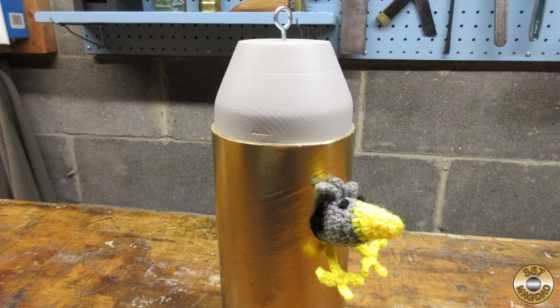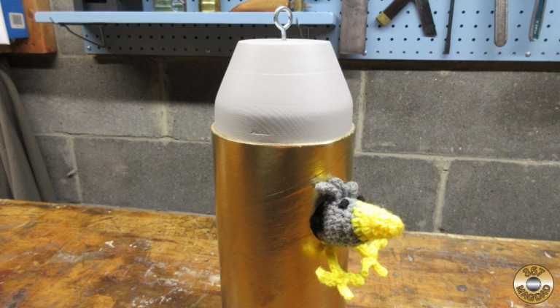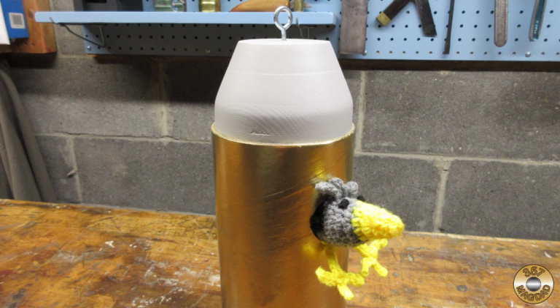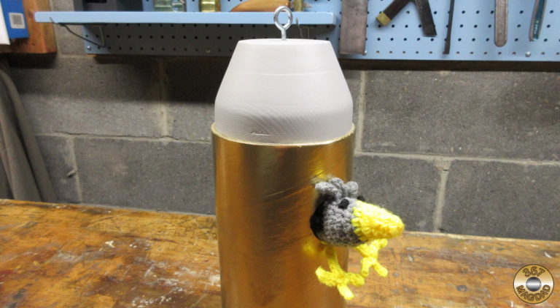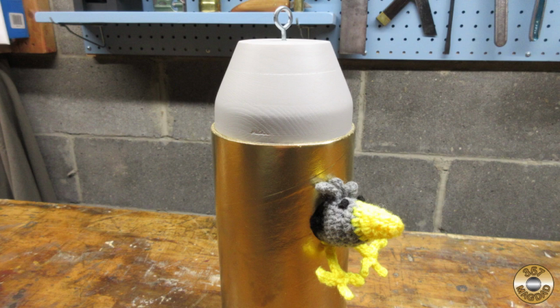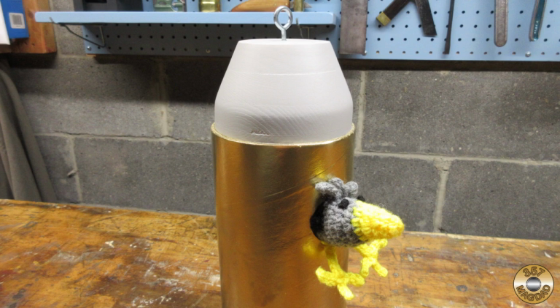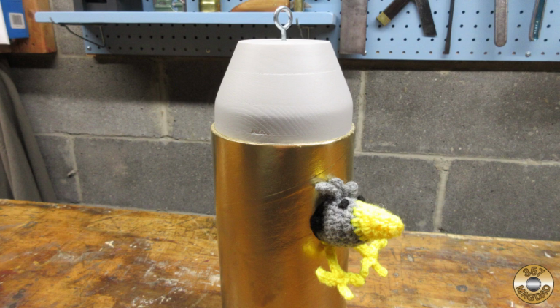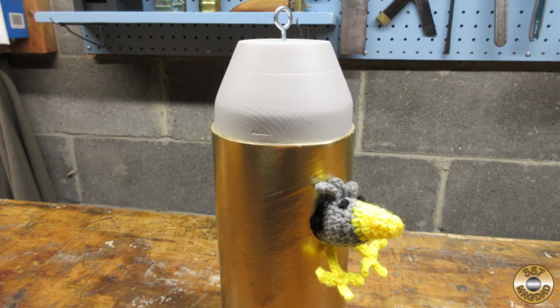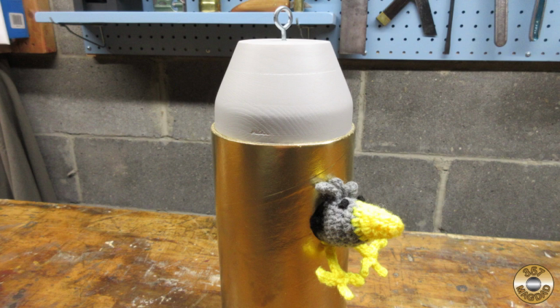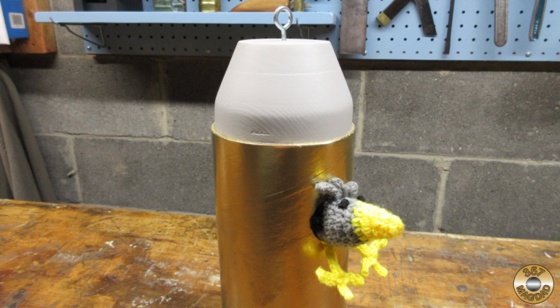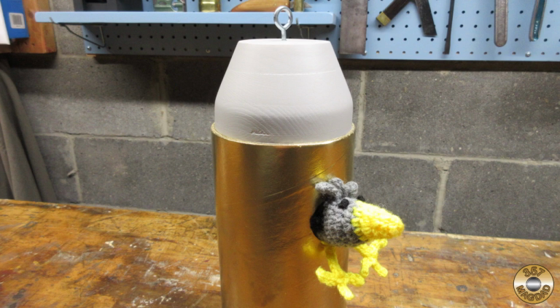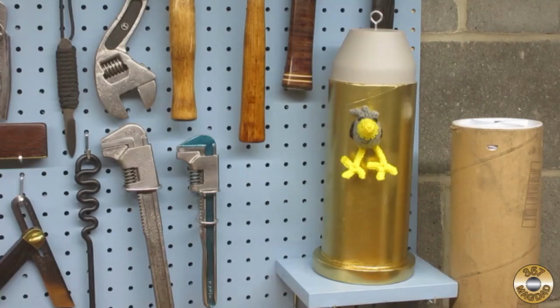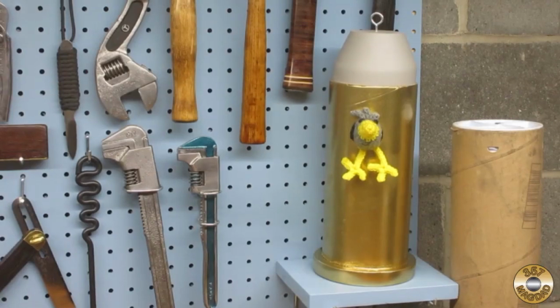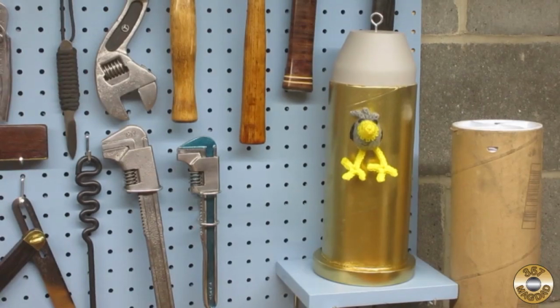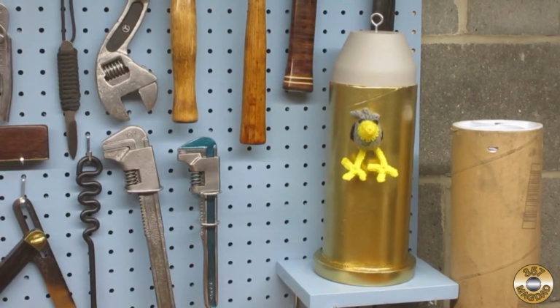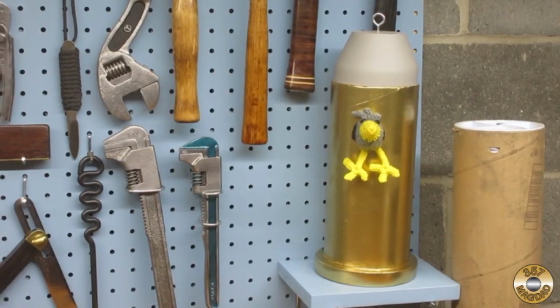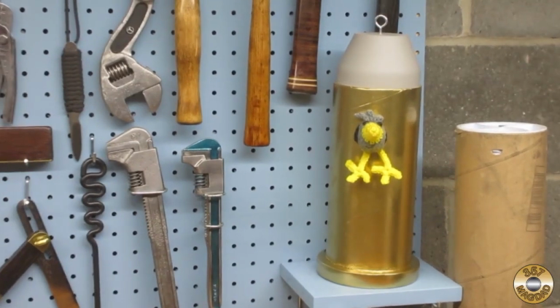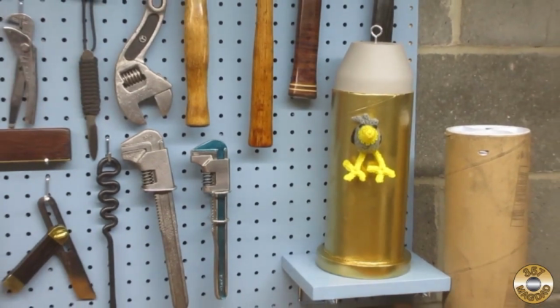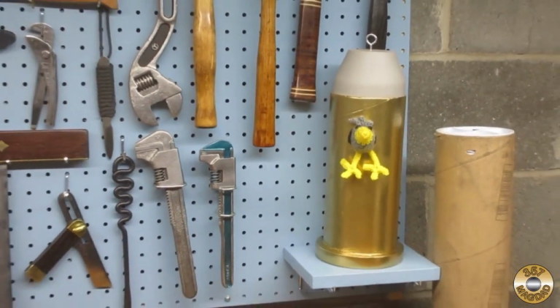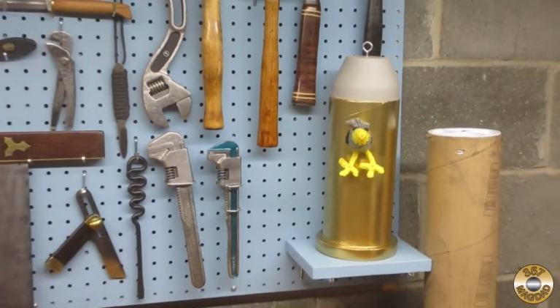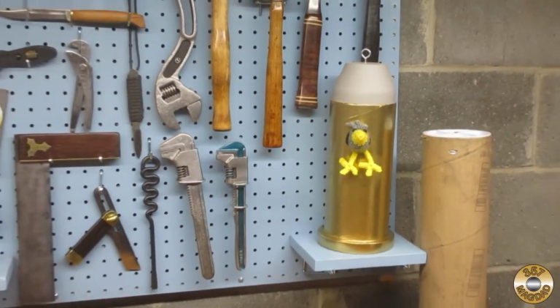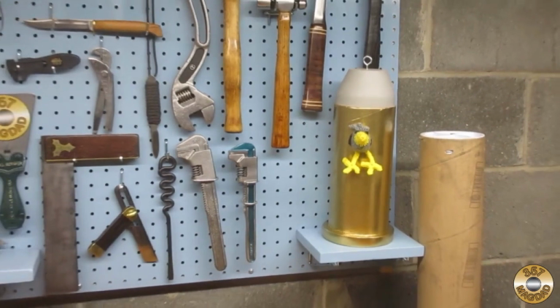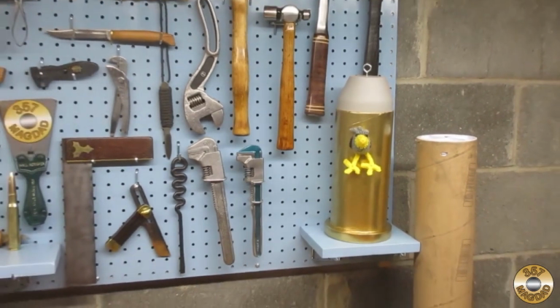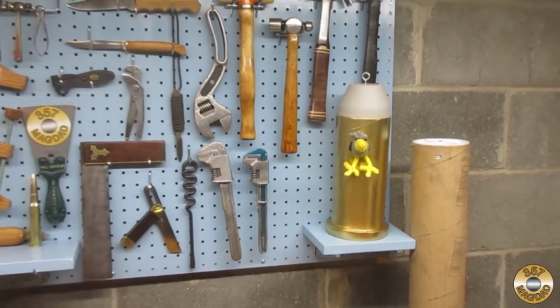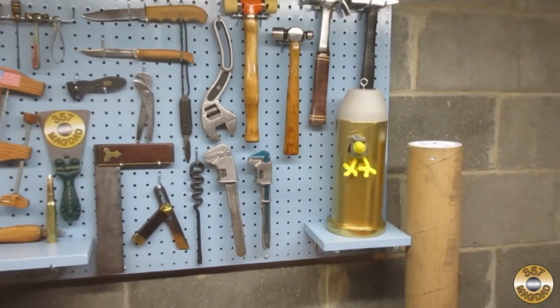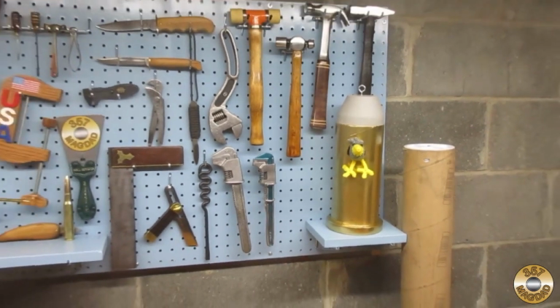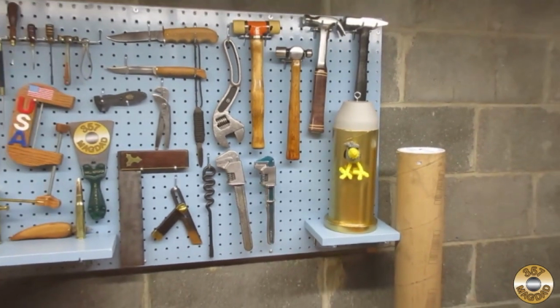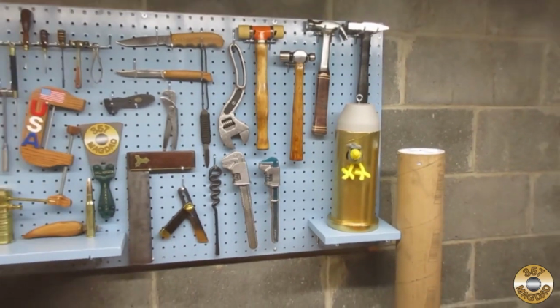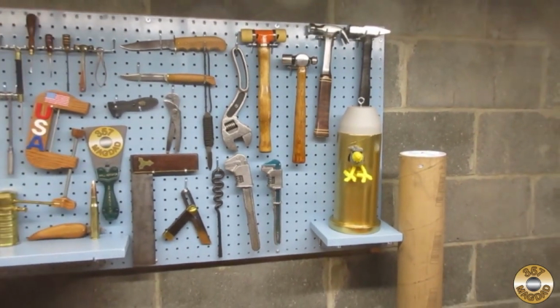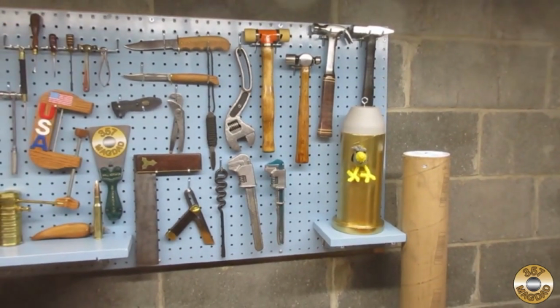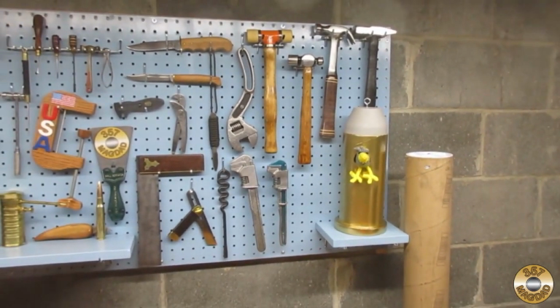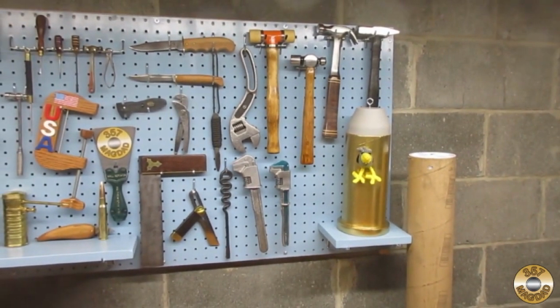I used gray body primer for the bullet and some yard sale gold spray paint for the case. Chuck couldn't wait to try it out. I made space on my project display wall so Chuck can hang out with me while I work.